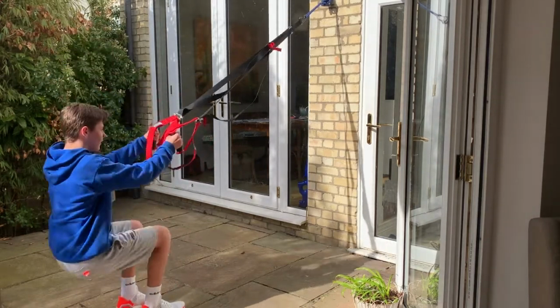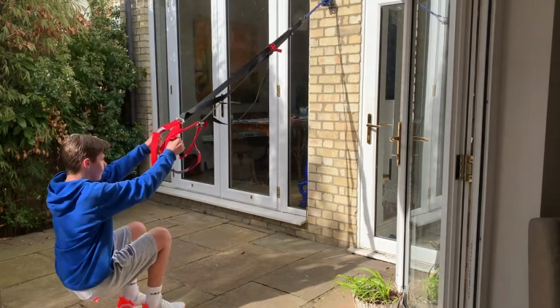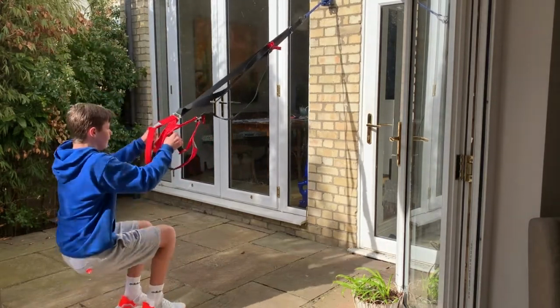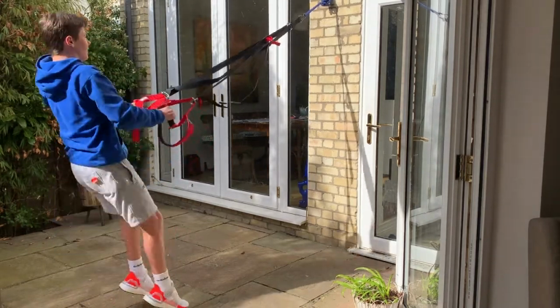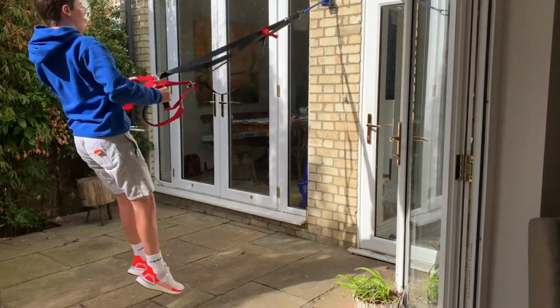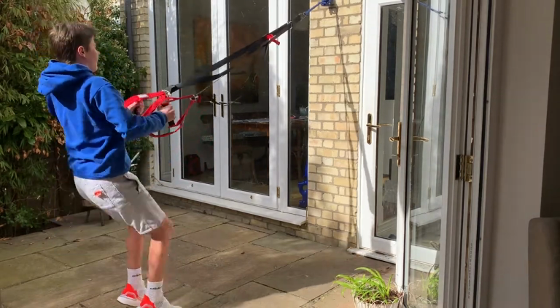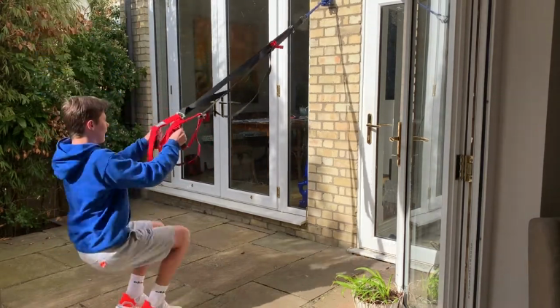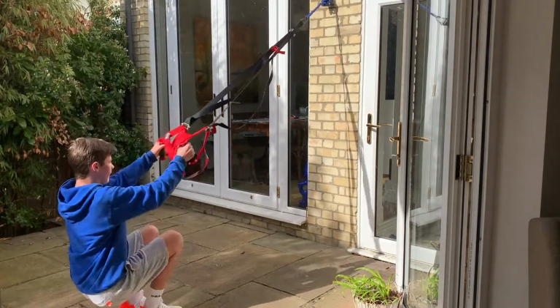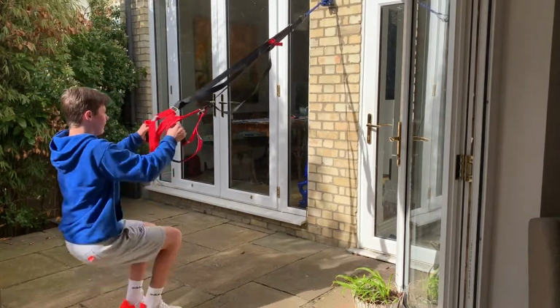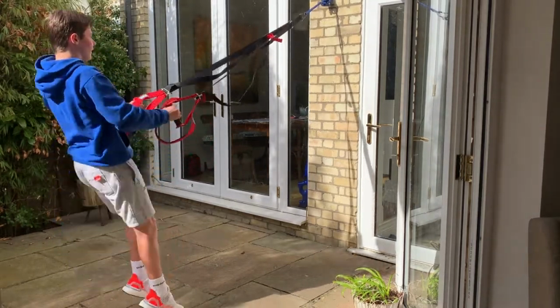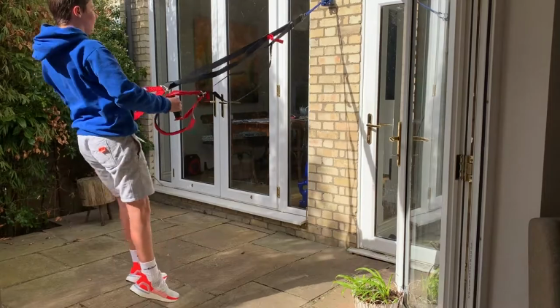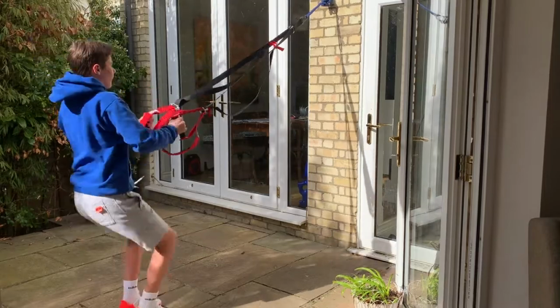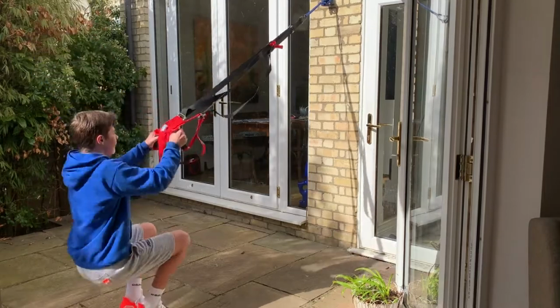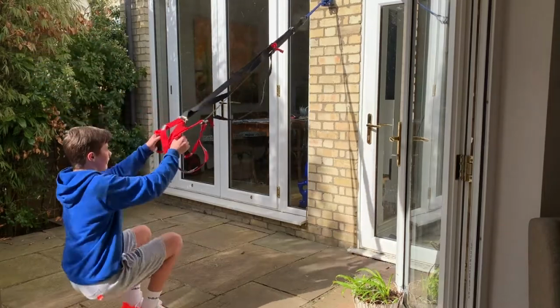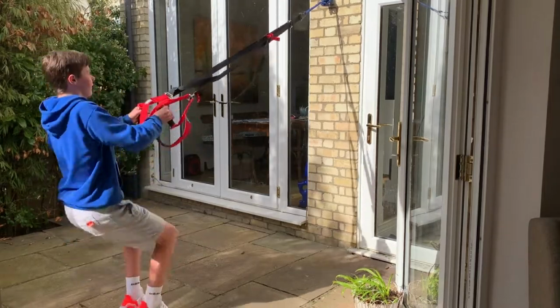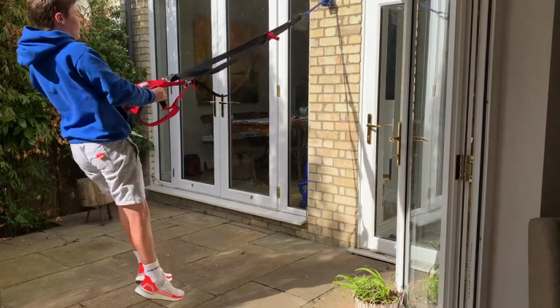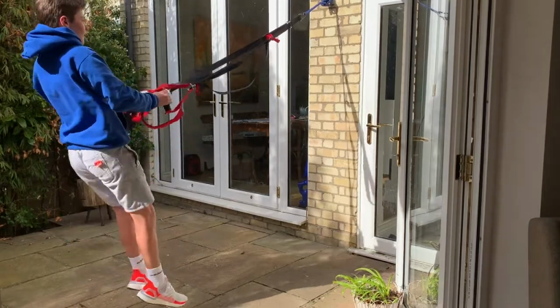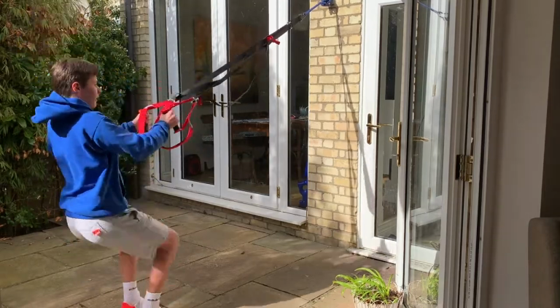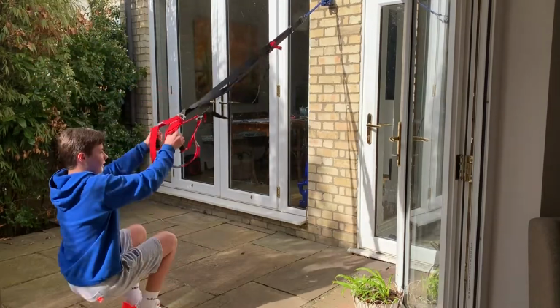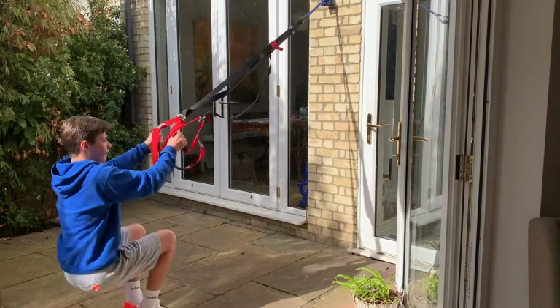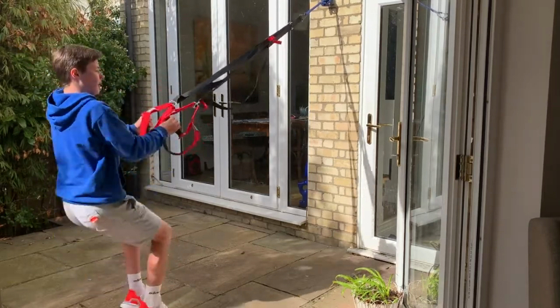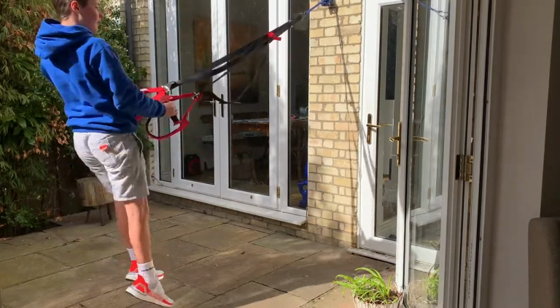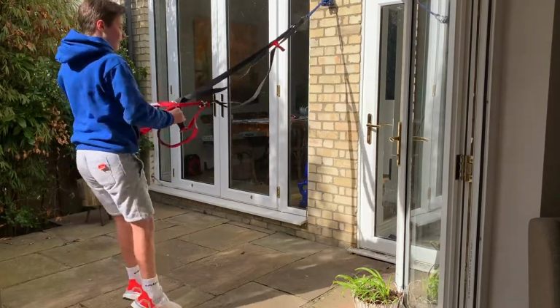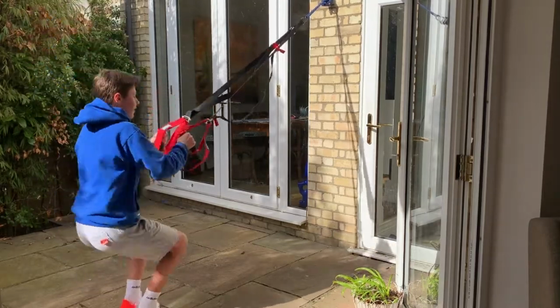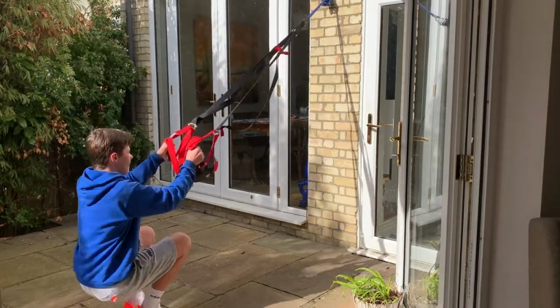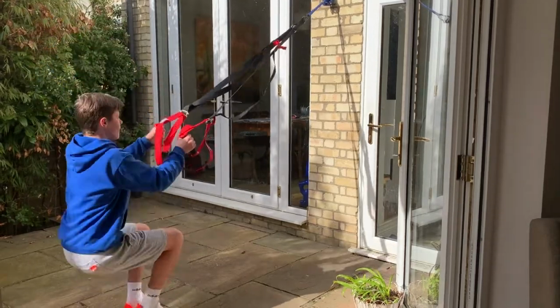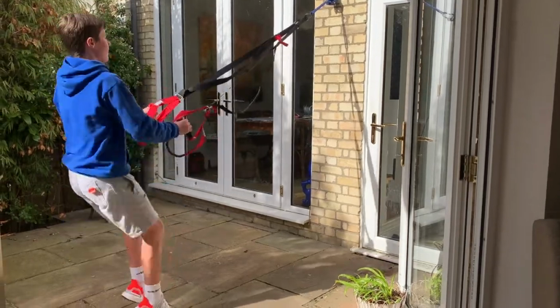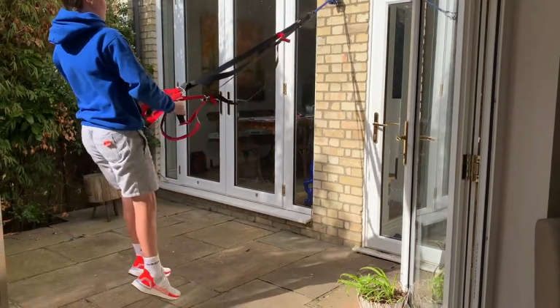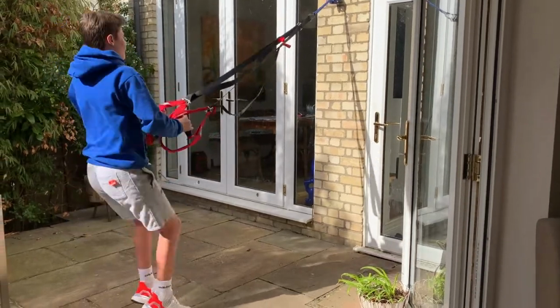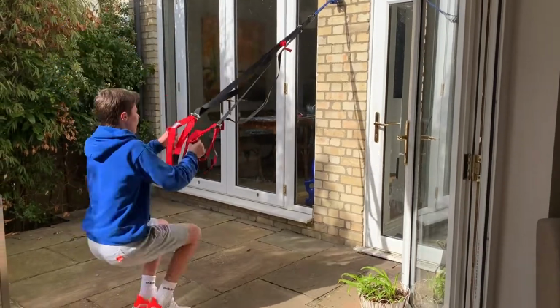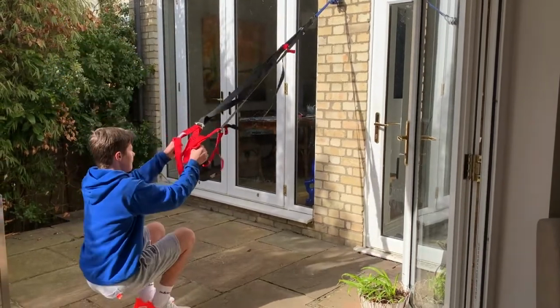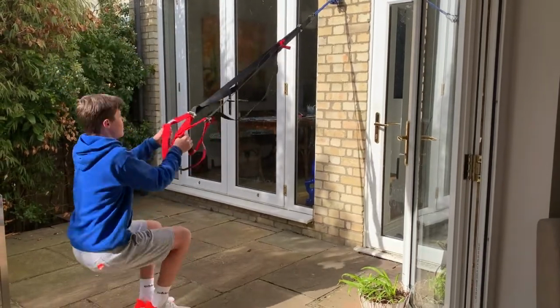And now Guy will demonstrate the fit version, which is just continuous jumps. Much harder.